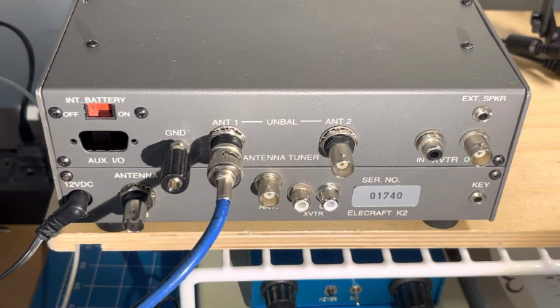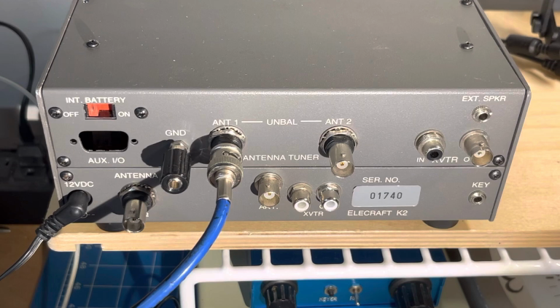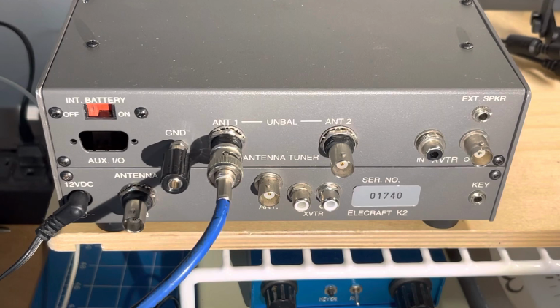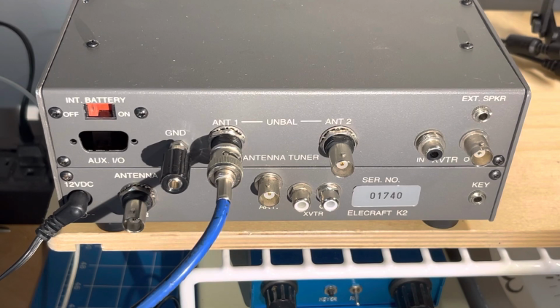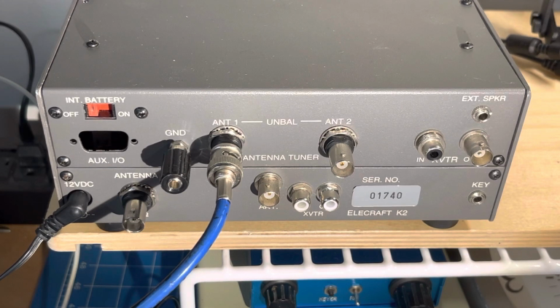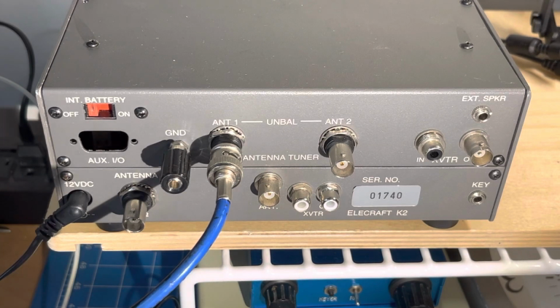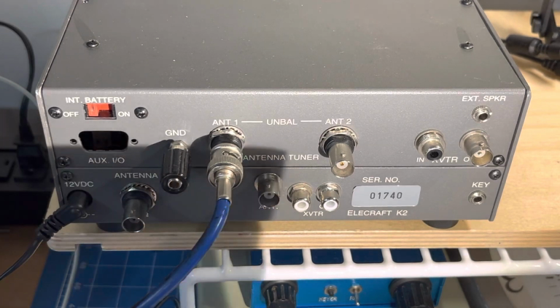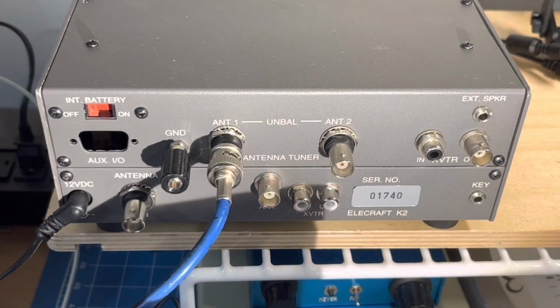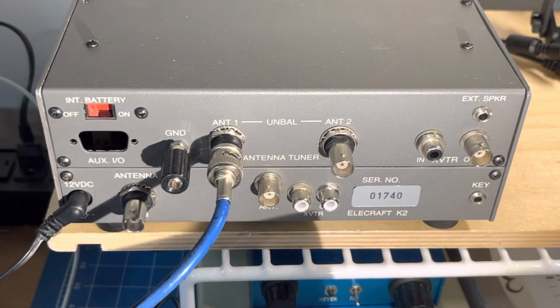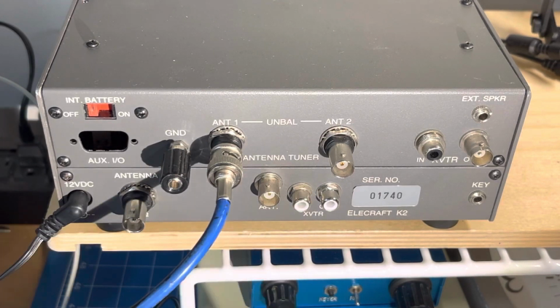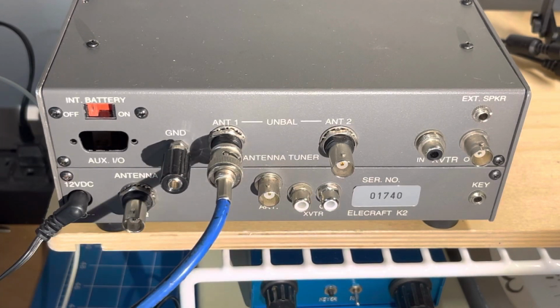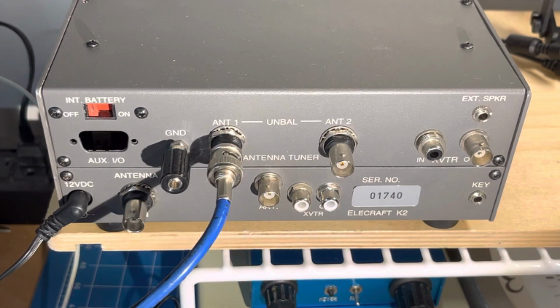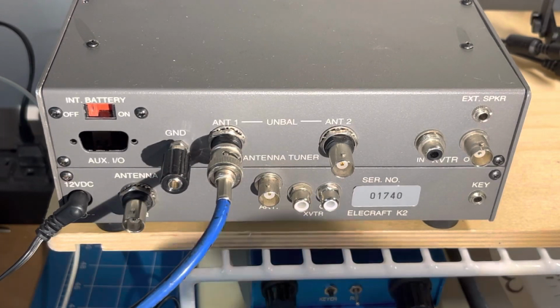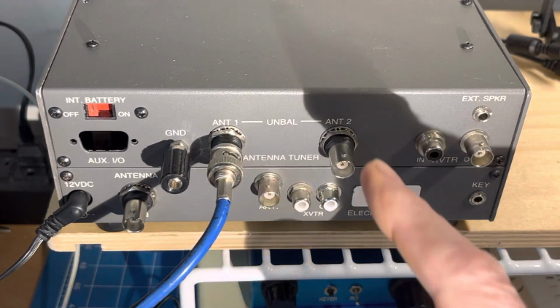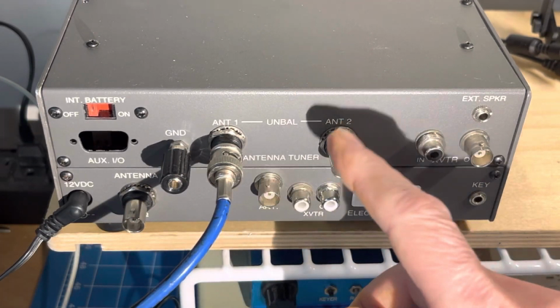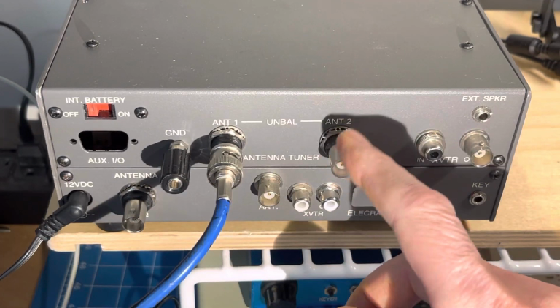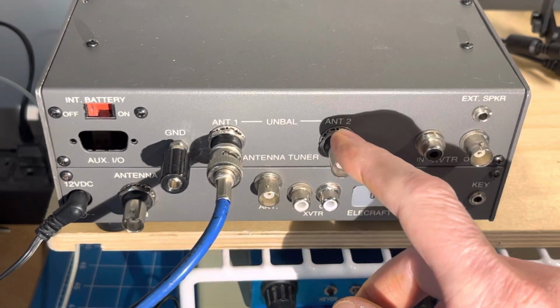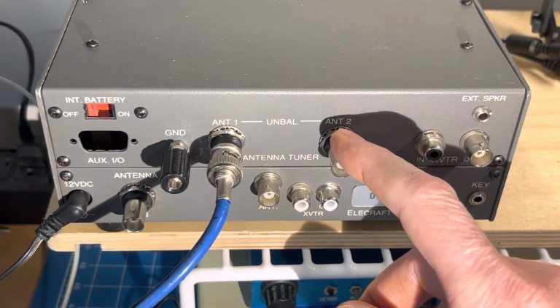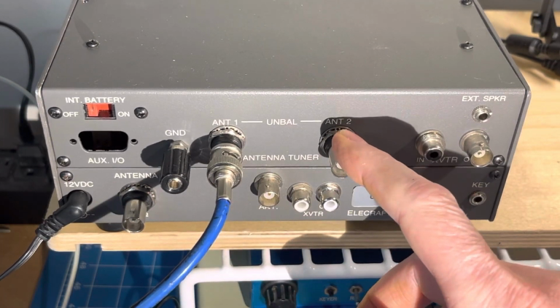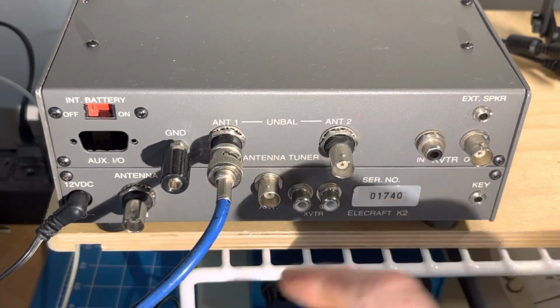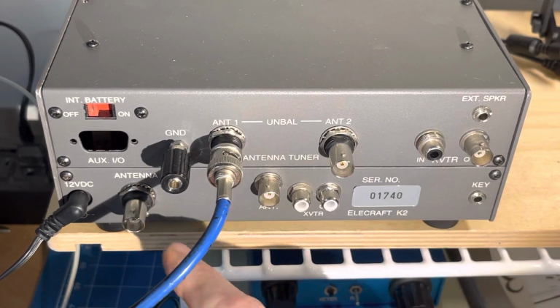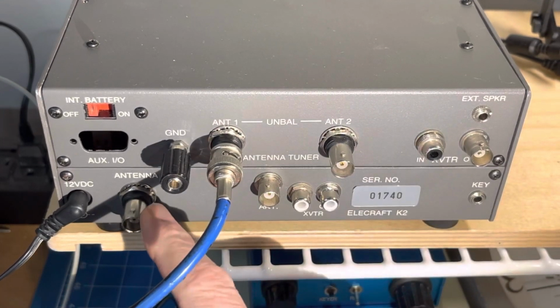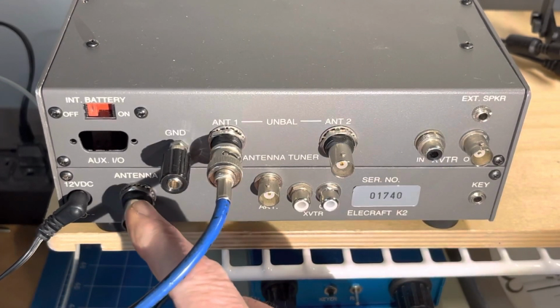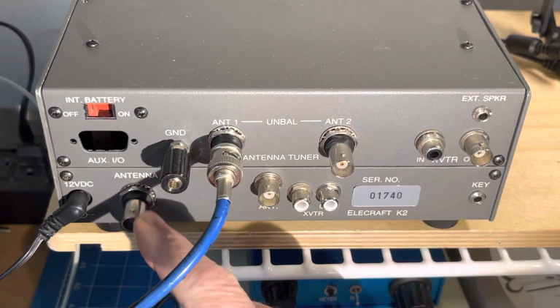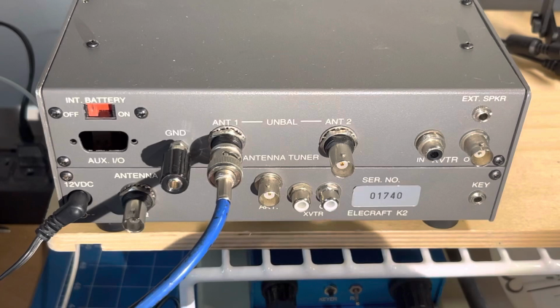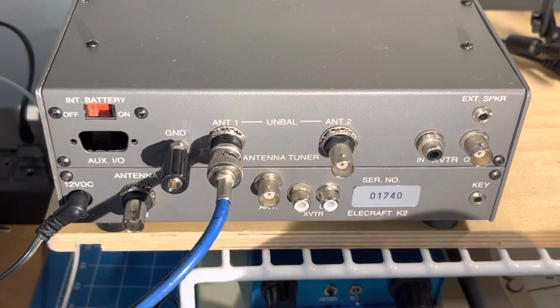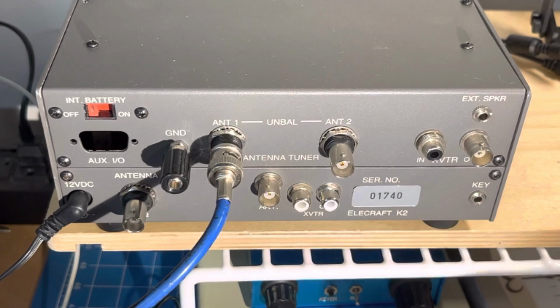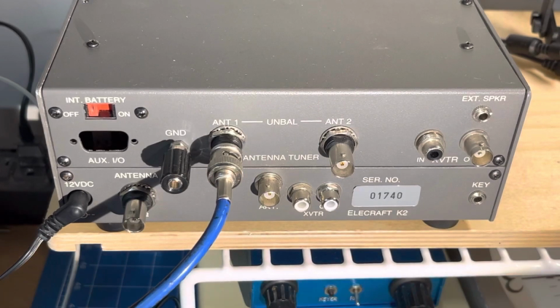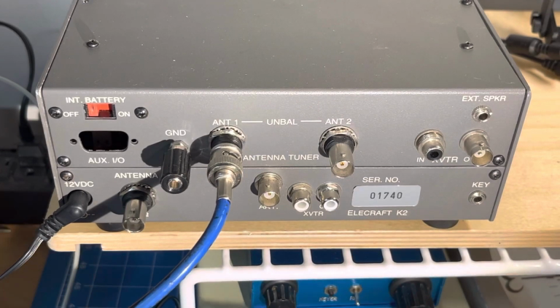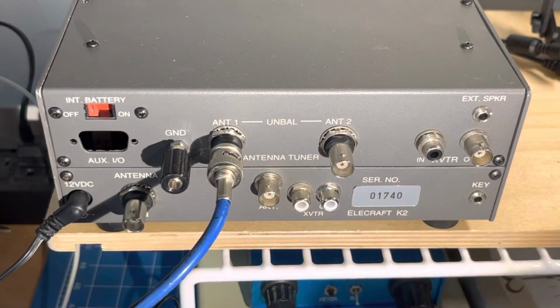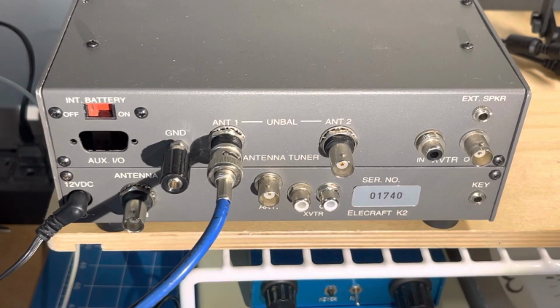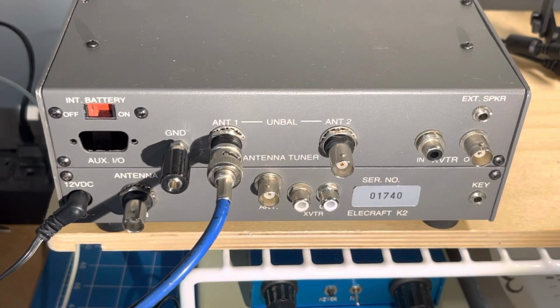So while it allowed me to transmit — as long as I put the tuner in bypass mode, I could transmit at a couple of watts — and that was working fine.